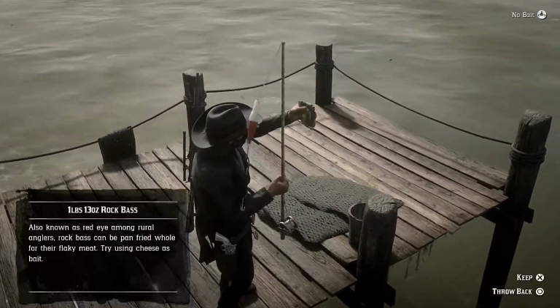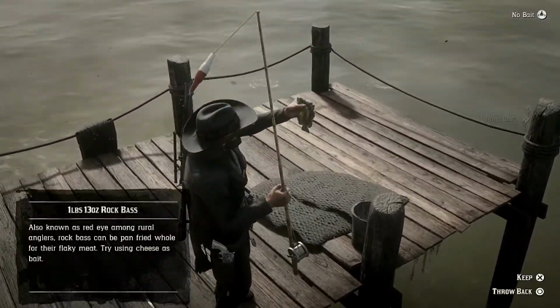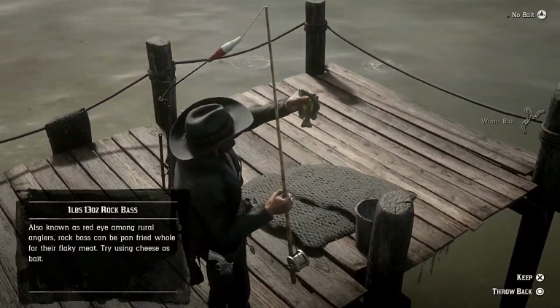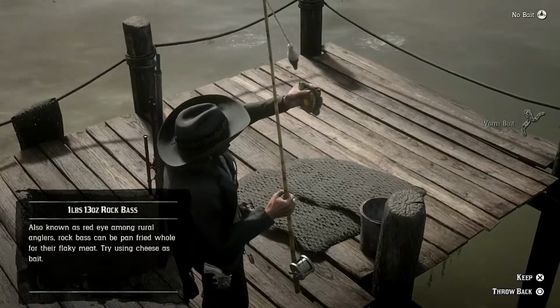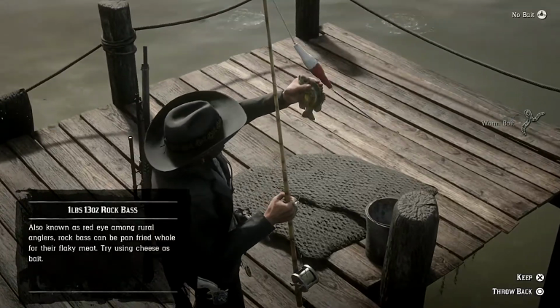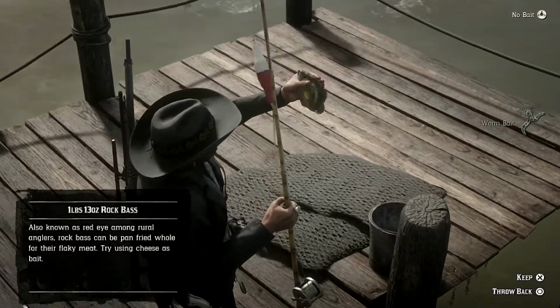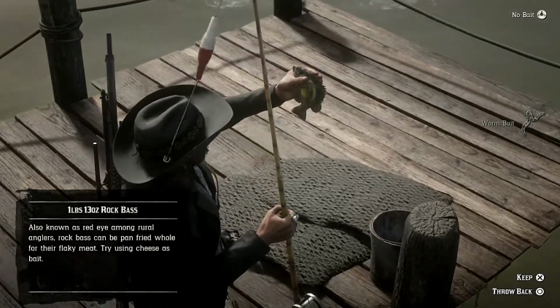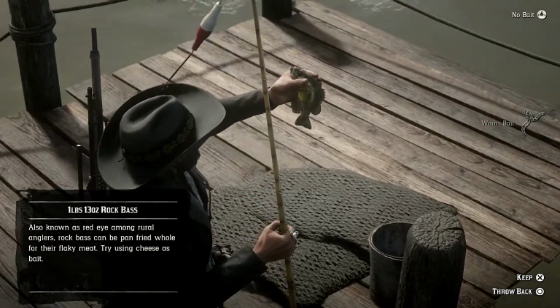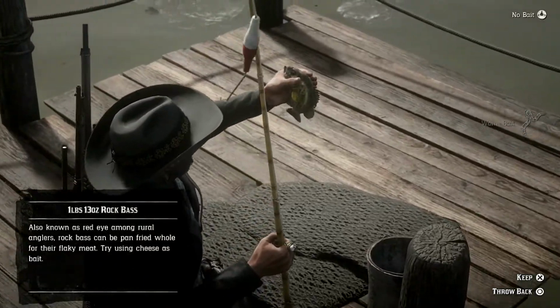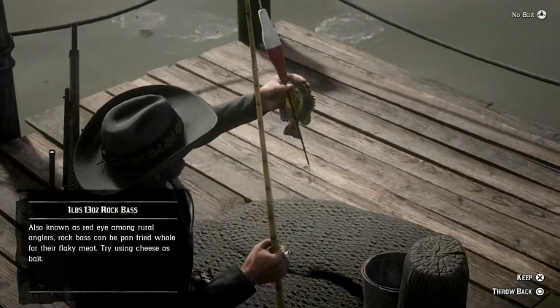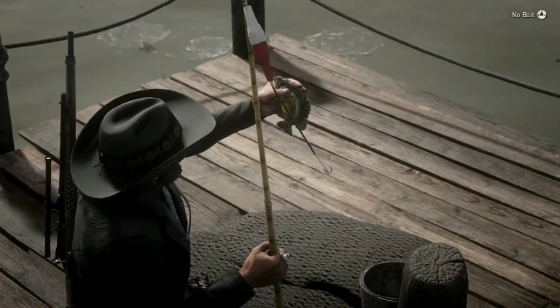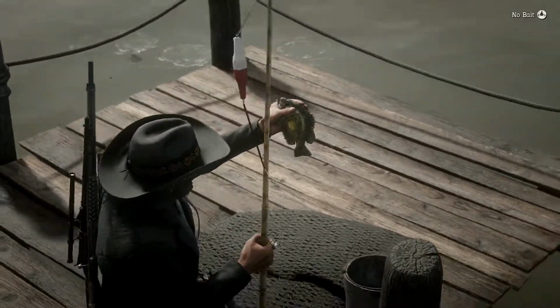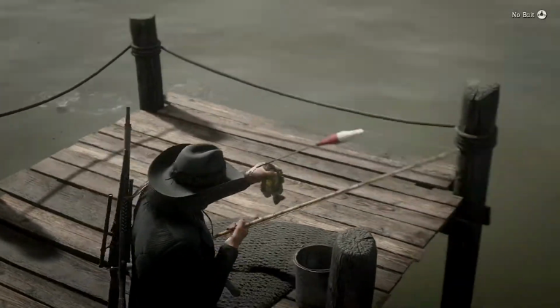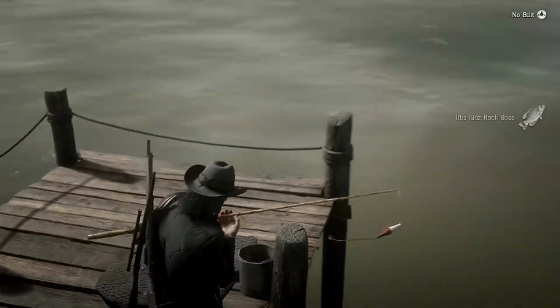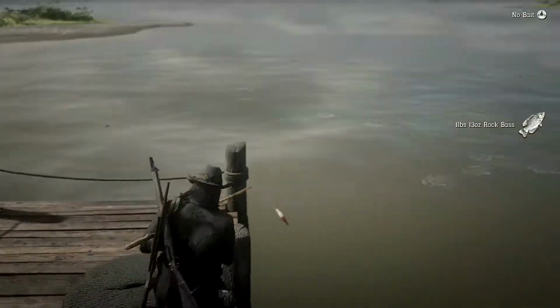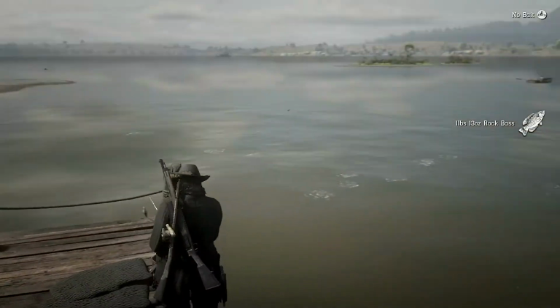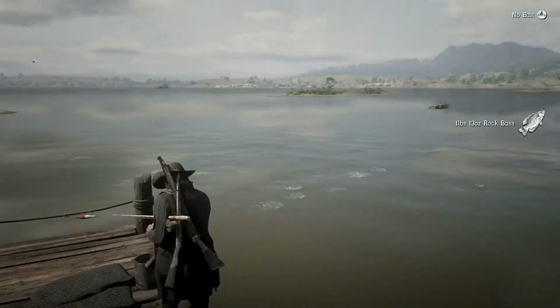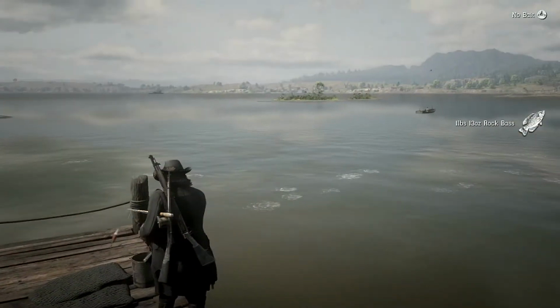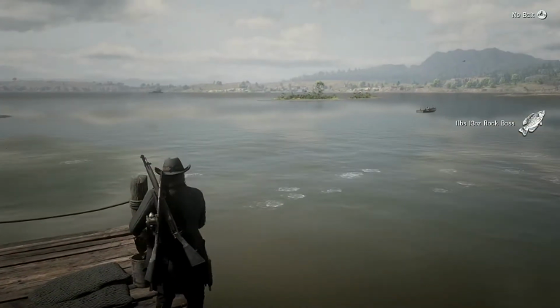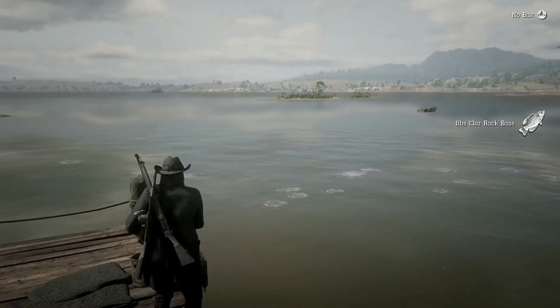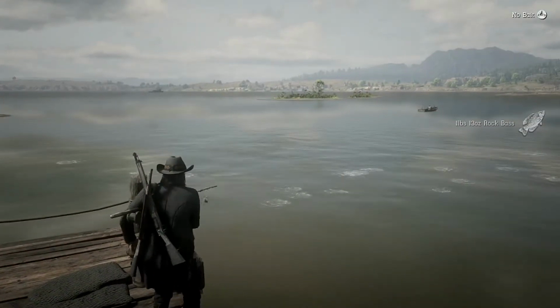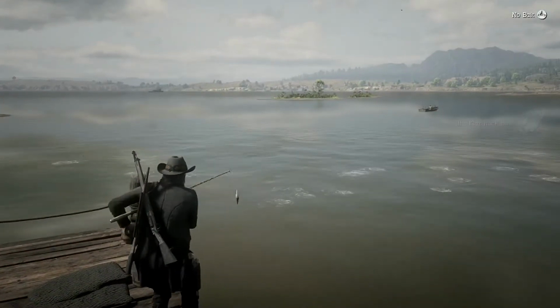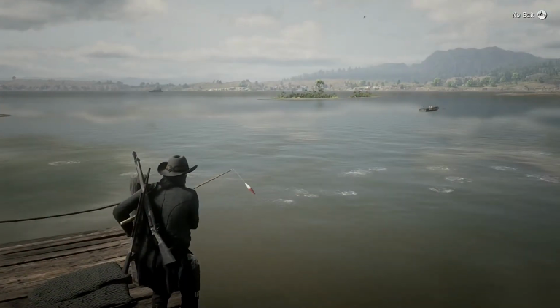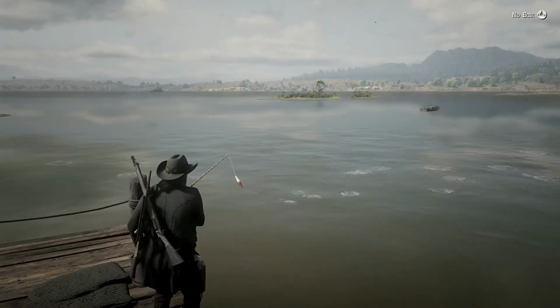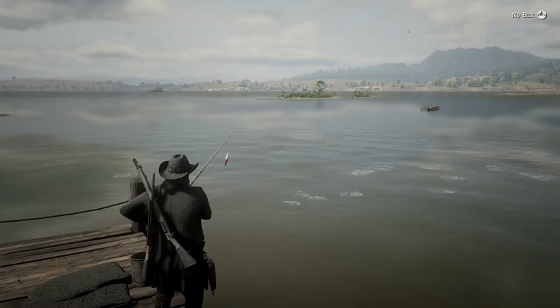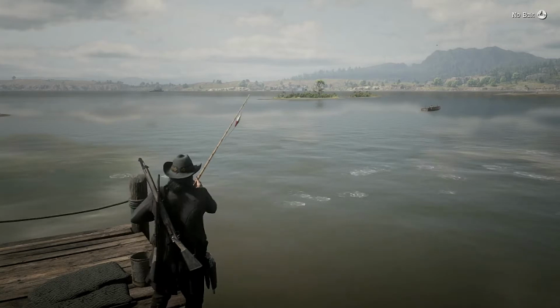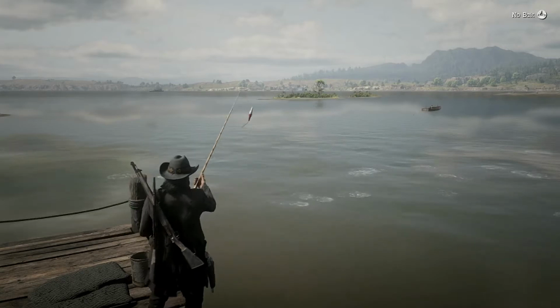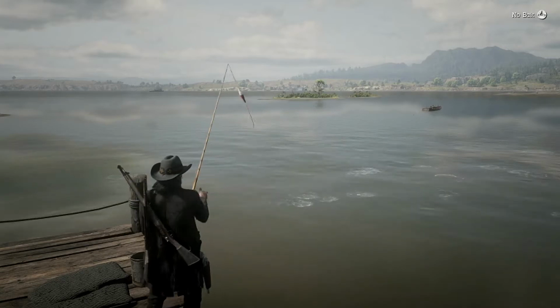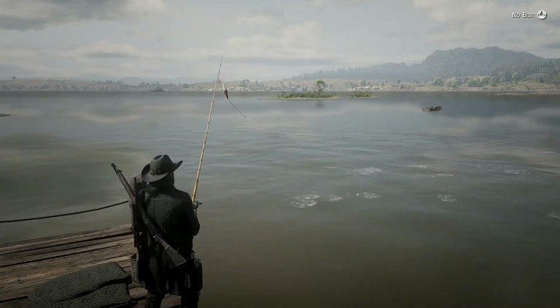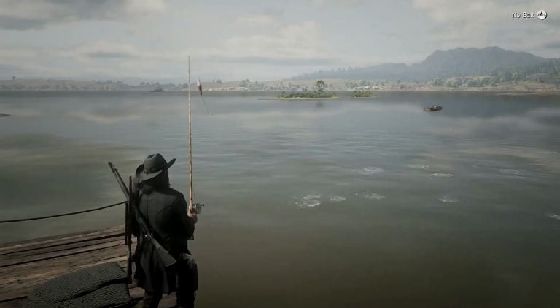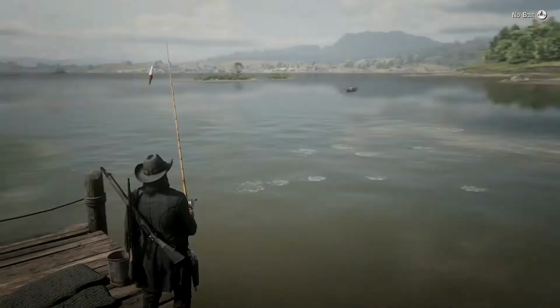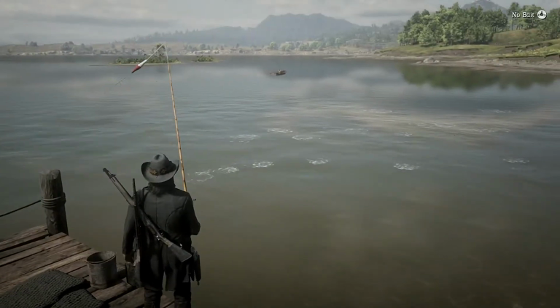So there is a way that you can change this to where all you have to do is hold a button down to reel in the fish, and I will show you how to do that right now.